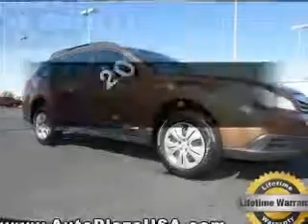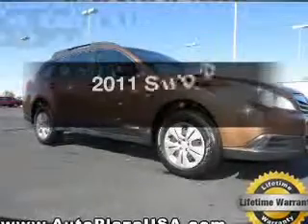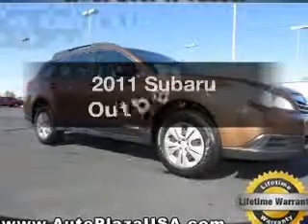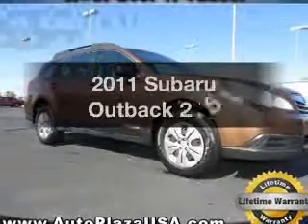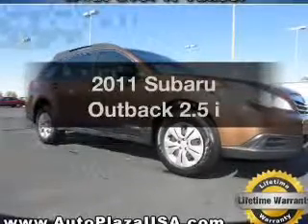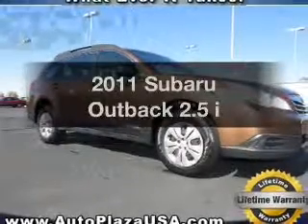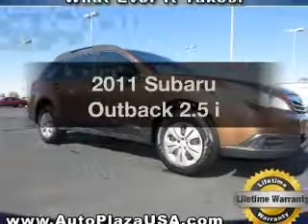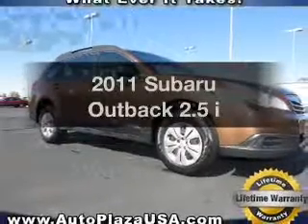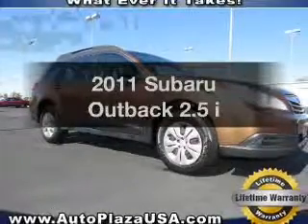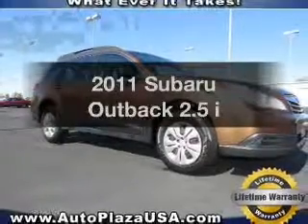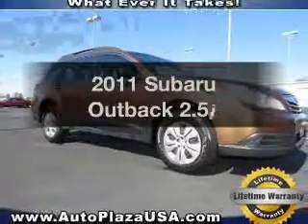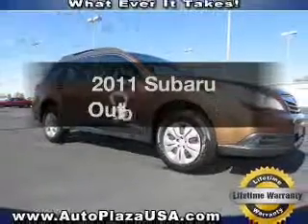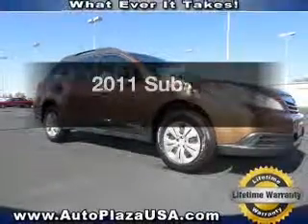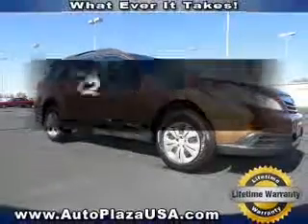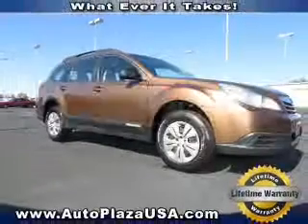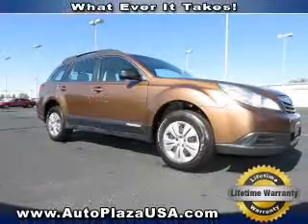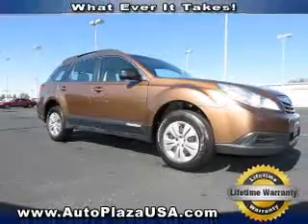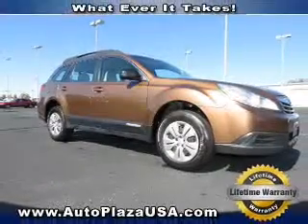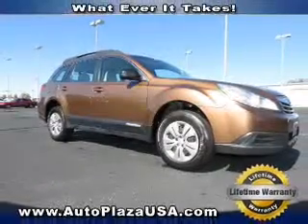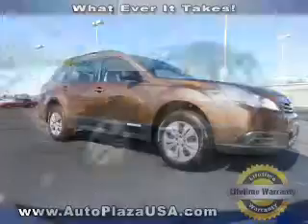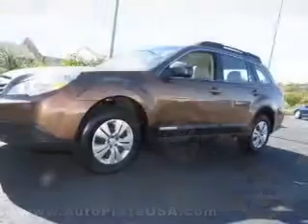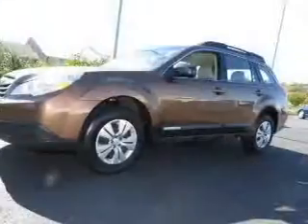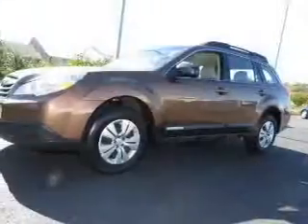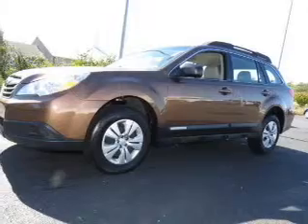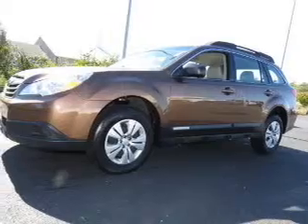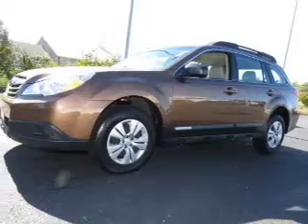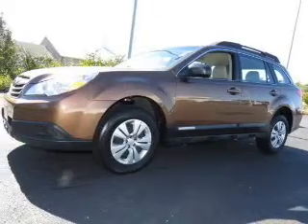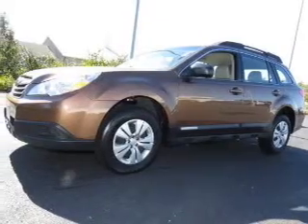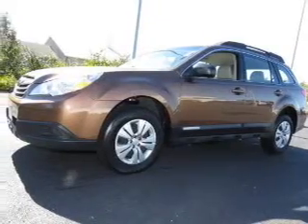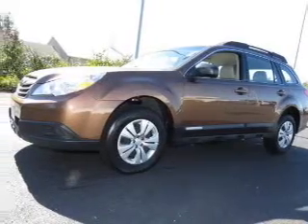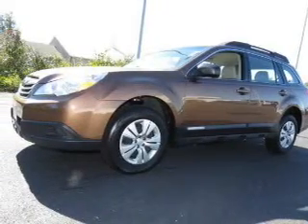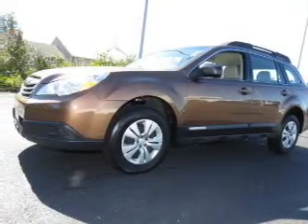Introducing the 2011 Subaru Outback. If you're looking for an automobile with great attributes, look no further.